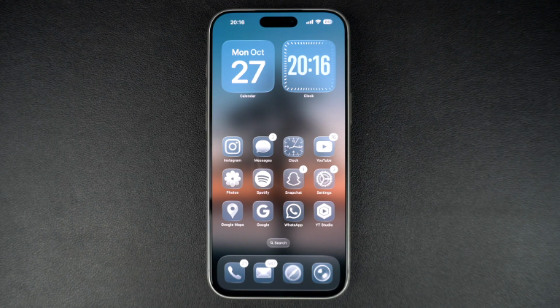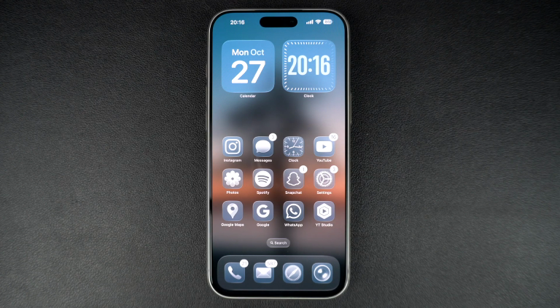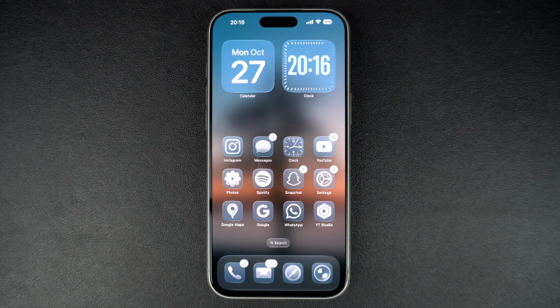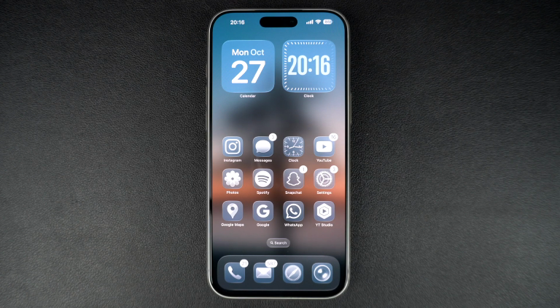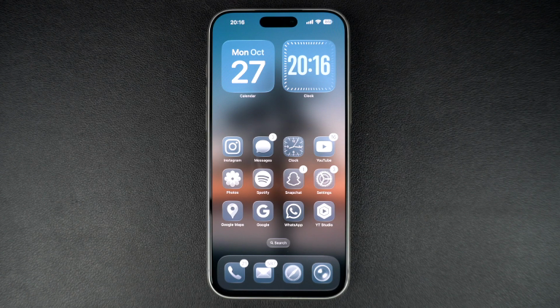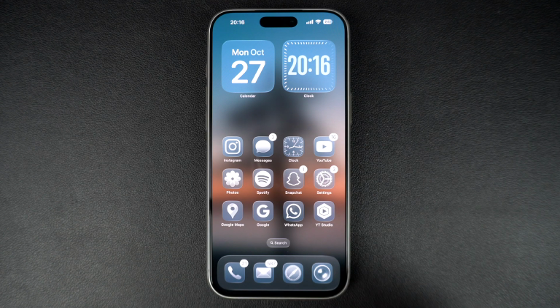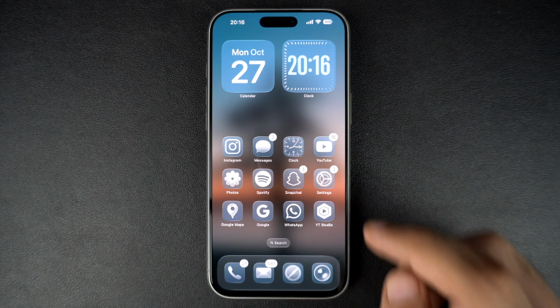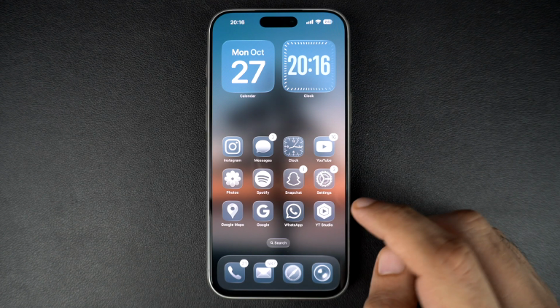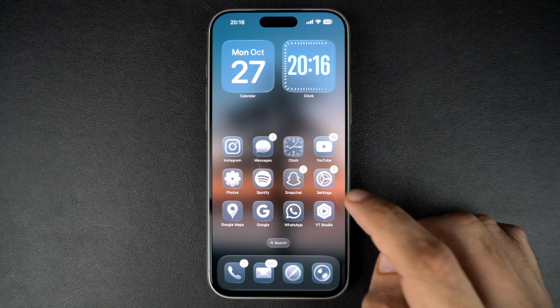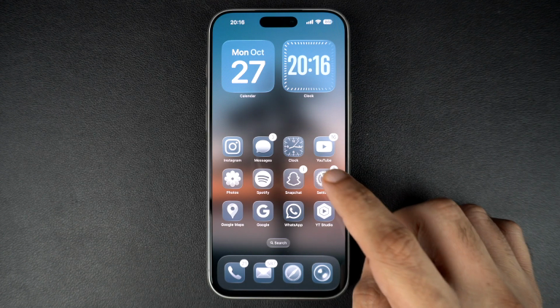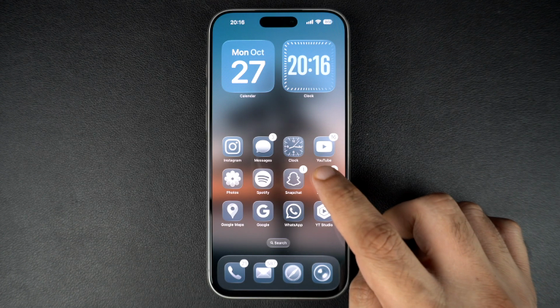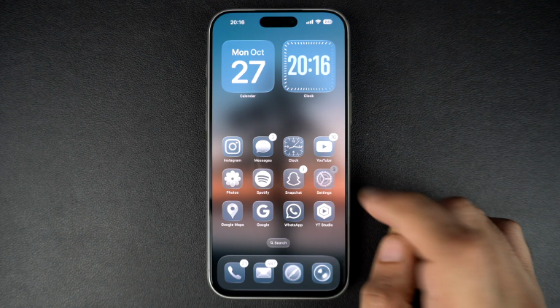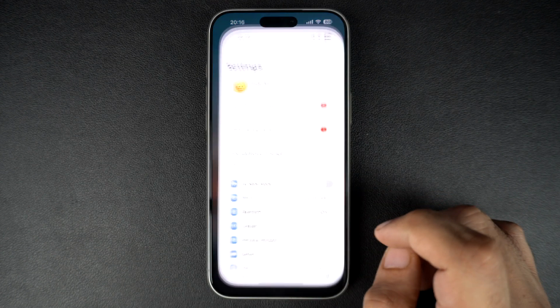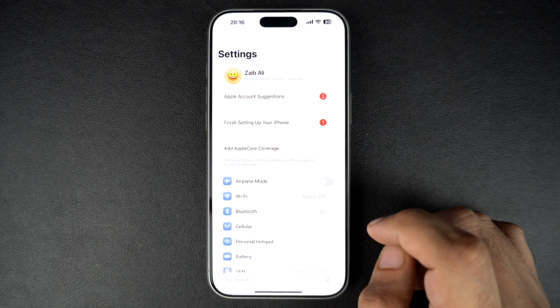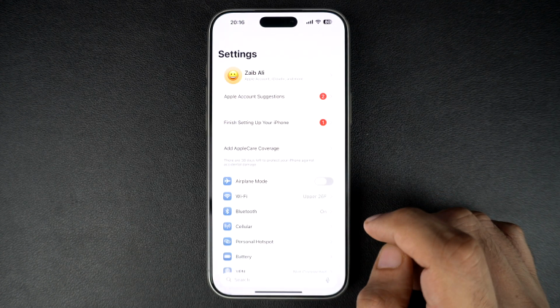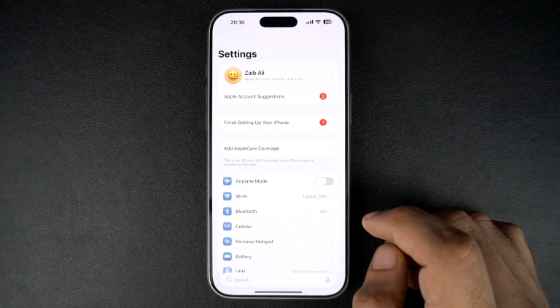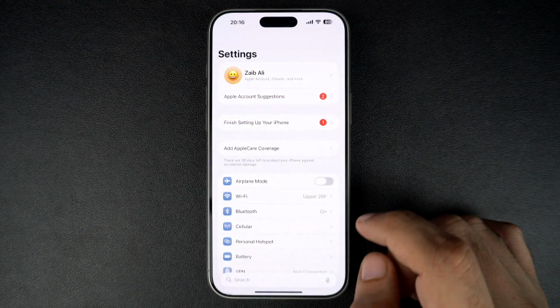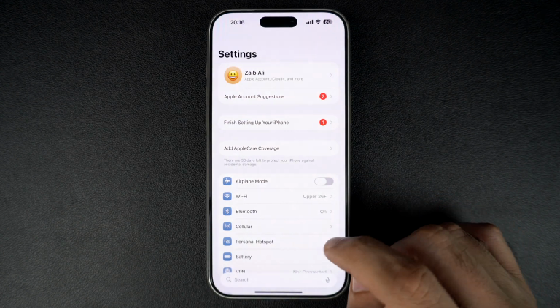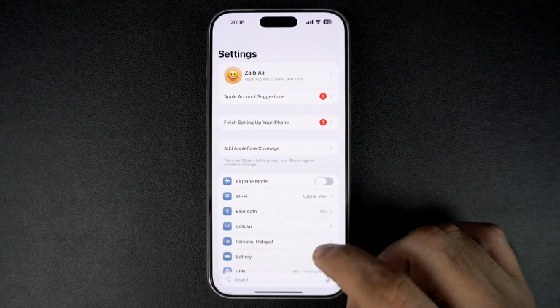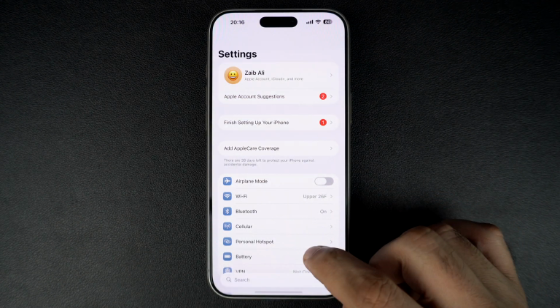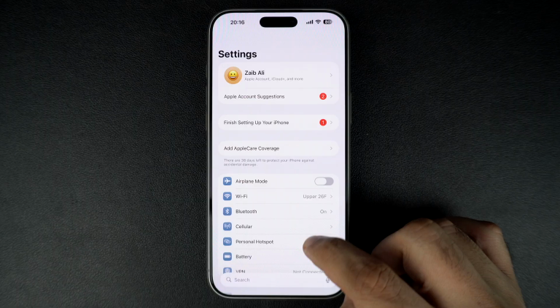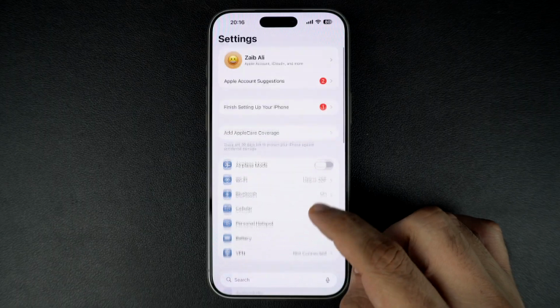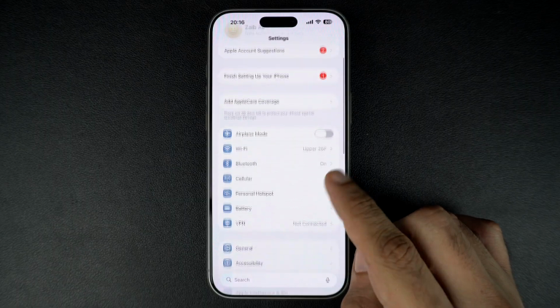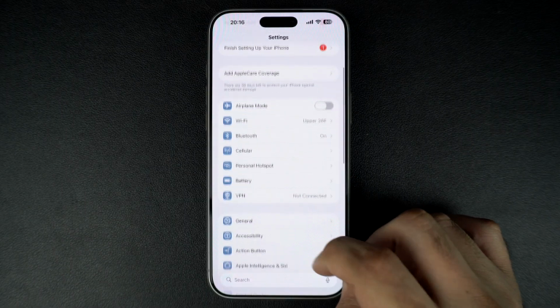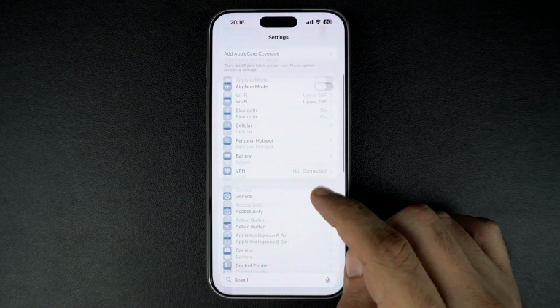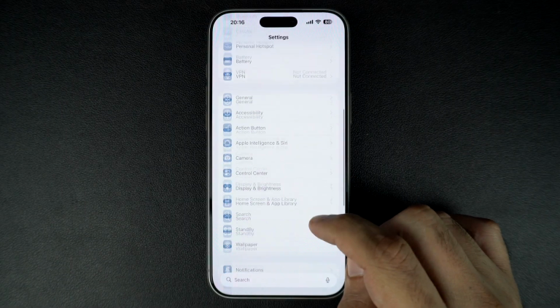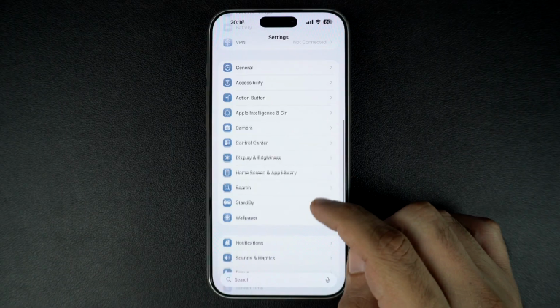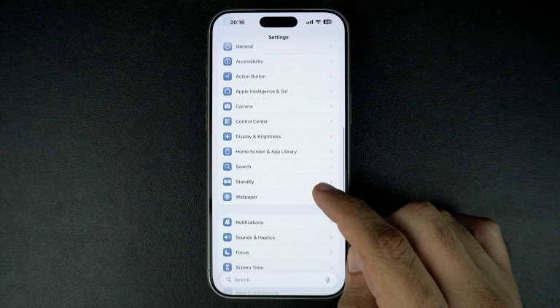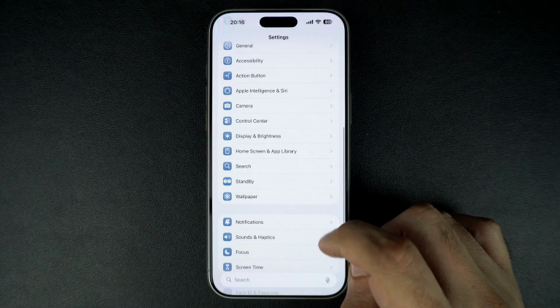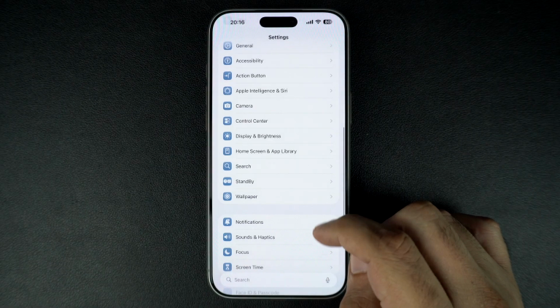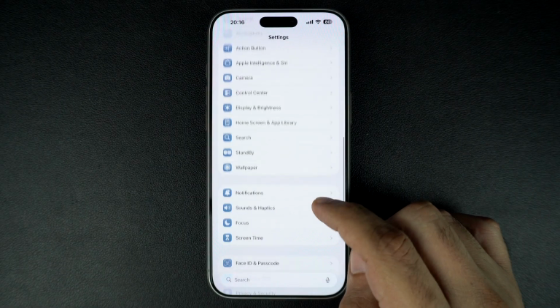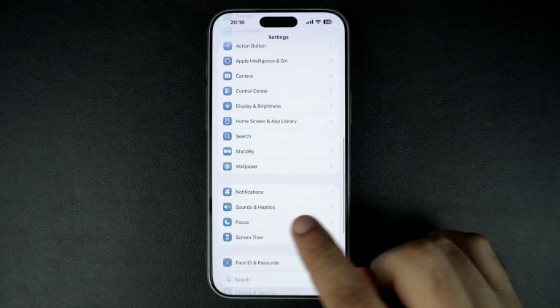First, unlock your iPhone and open the Settings app from the home screen. Next, scroll down and tap on Sounds & Haptics.